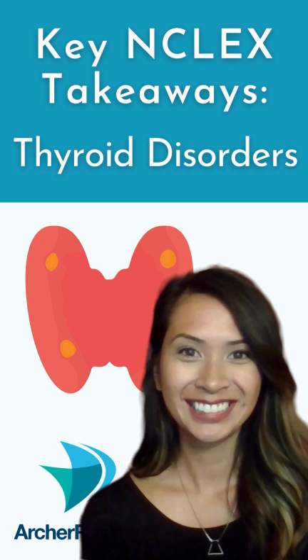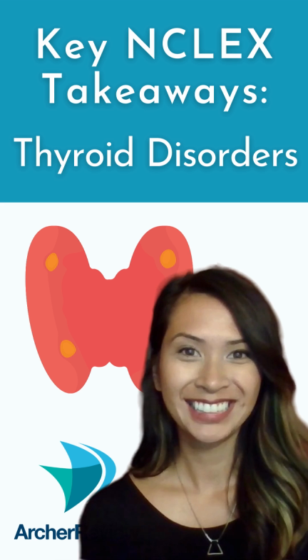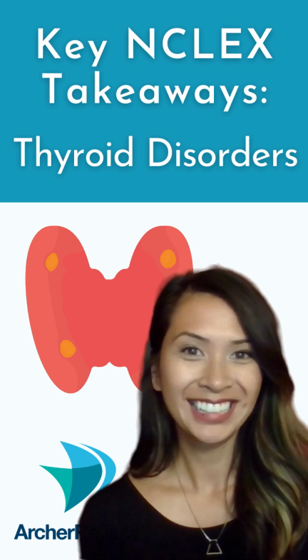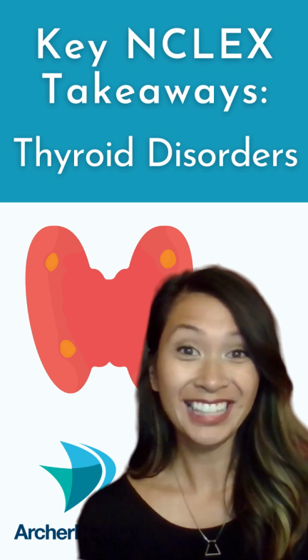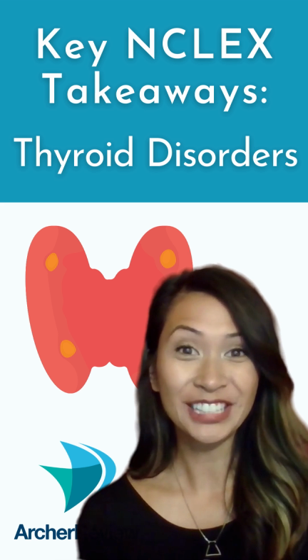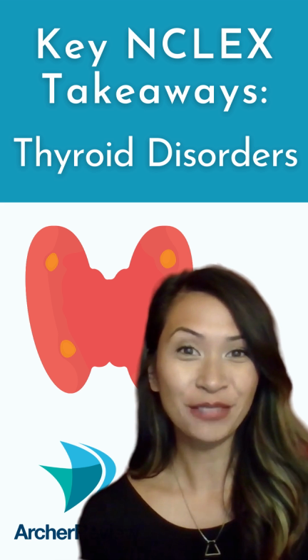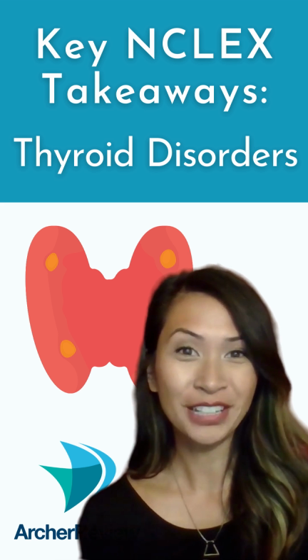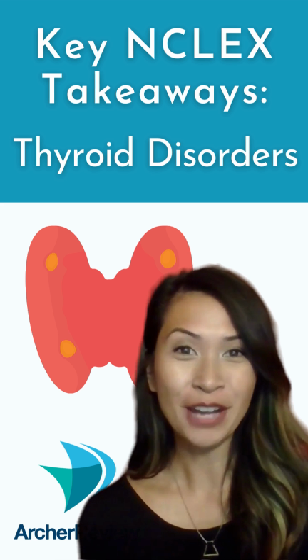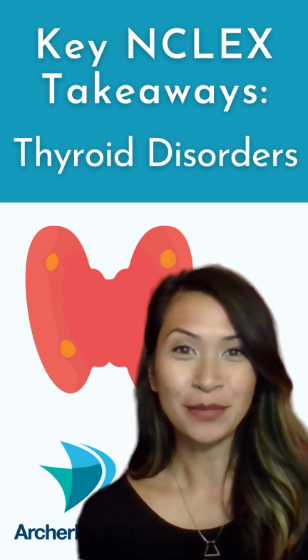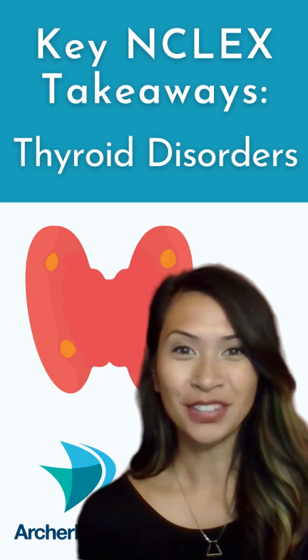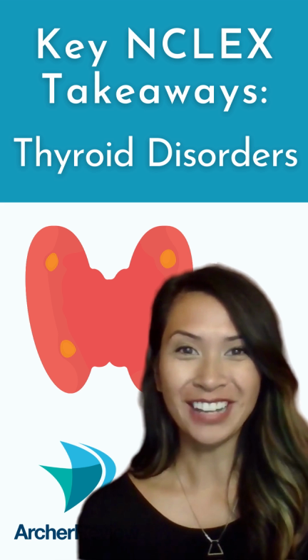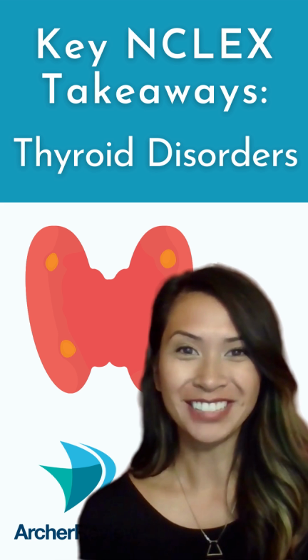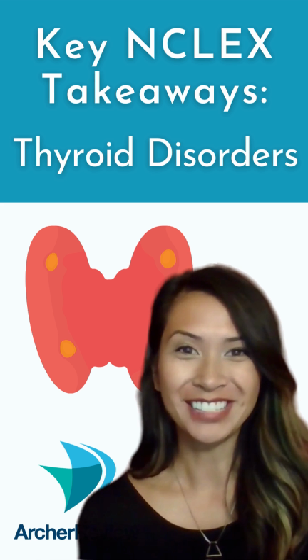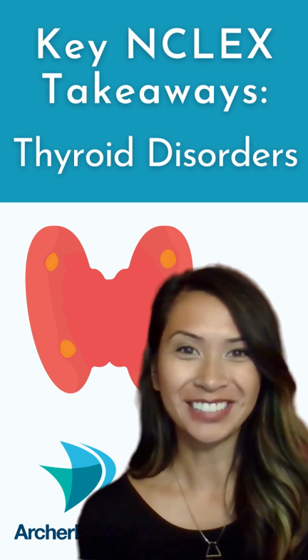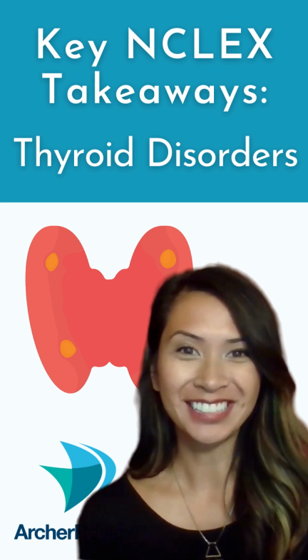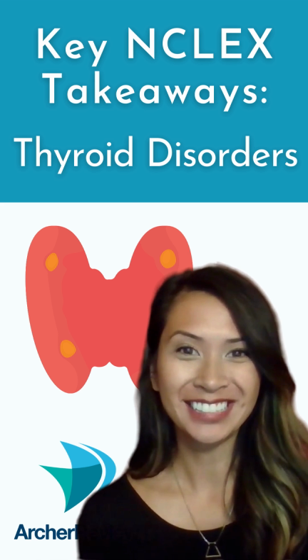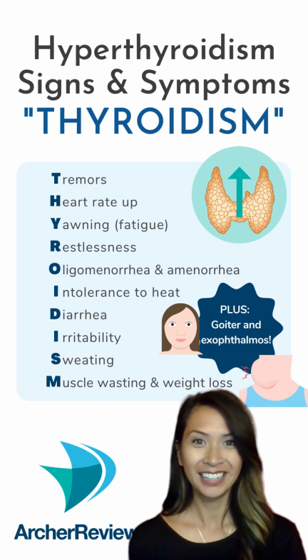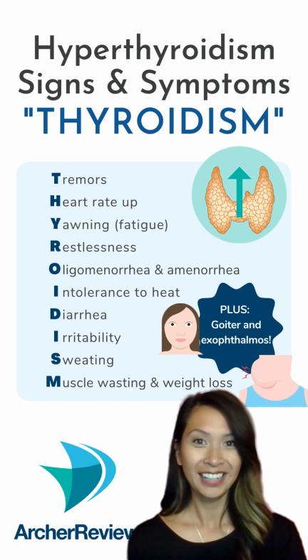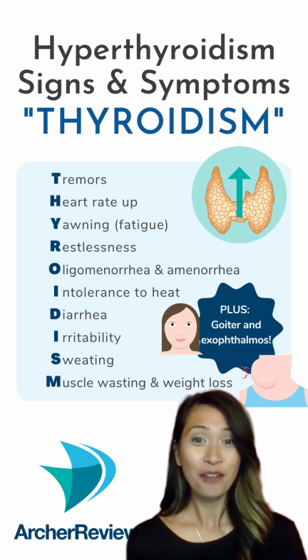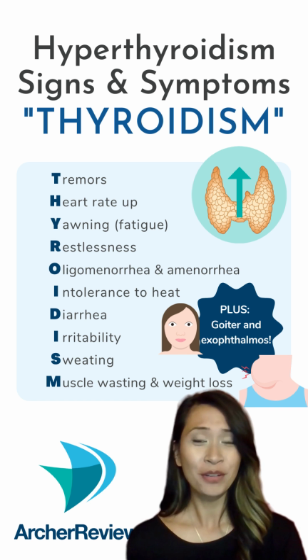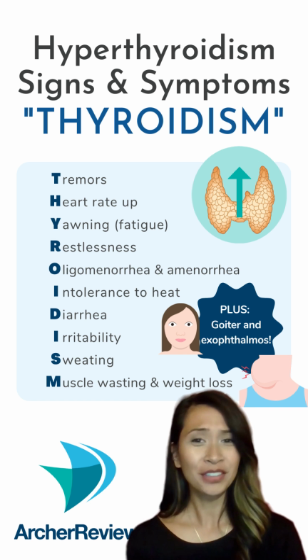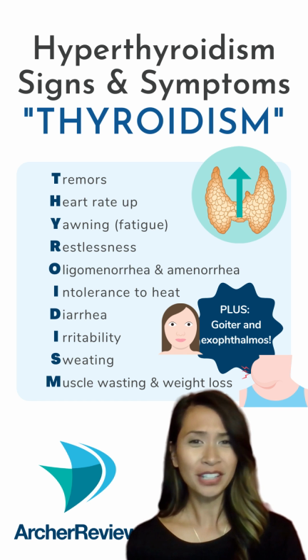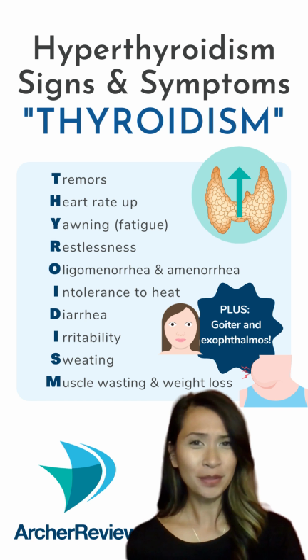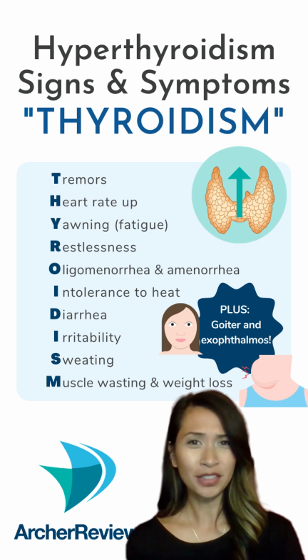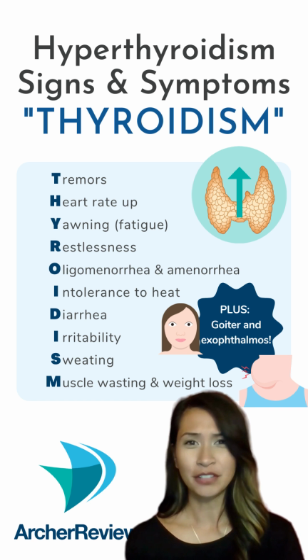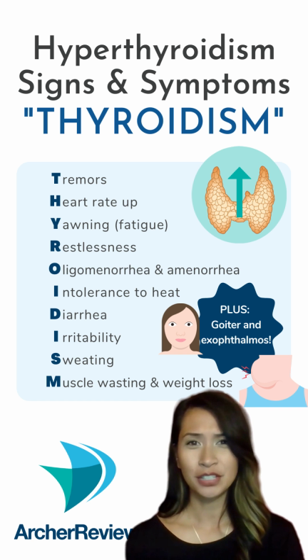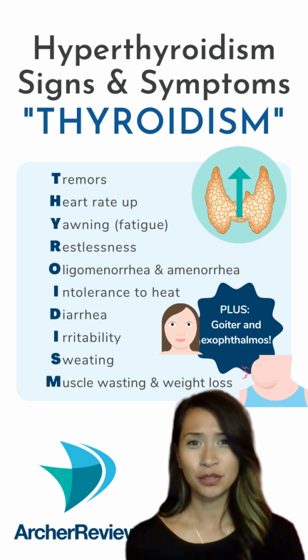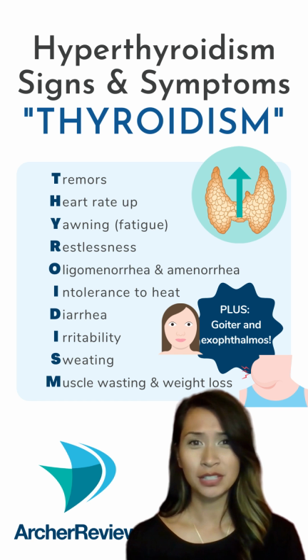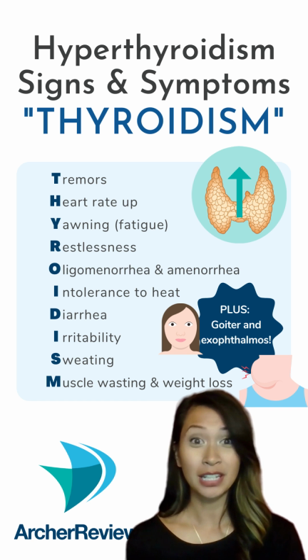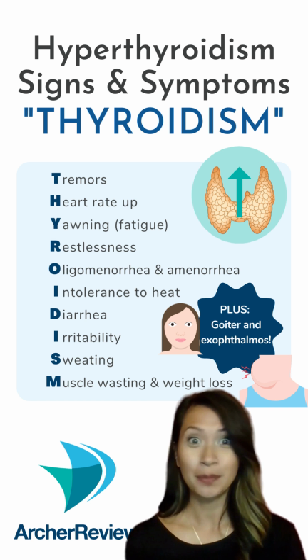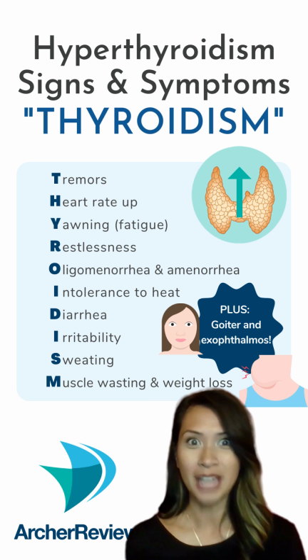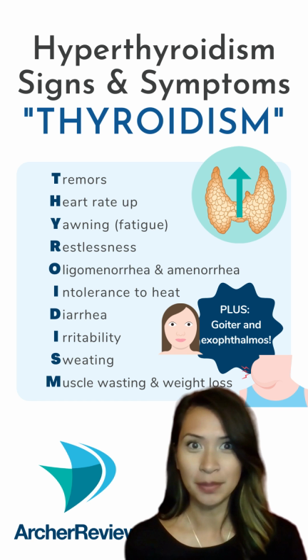This is your weekly wrap-up for thyroid disorders. When you're thinking about thyroid disorders, think metabolism.